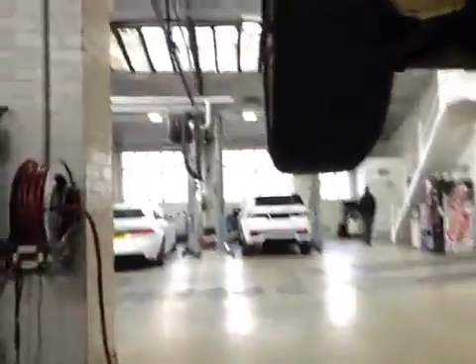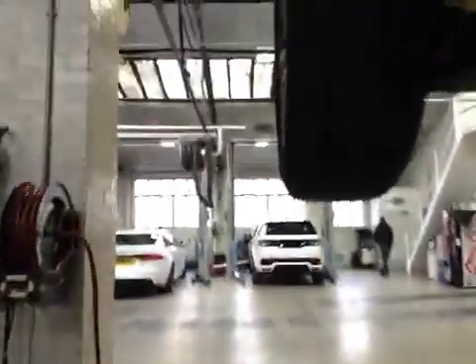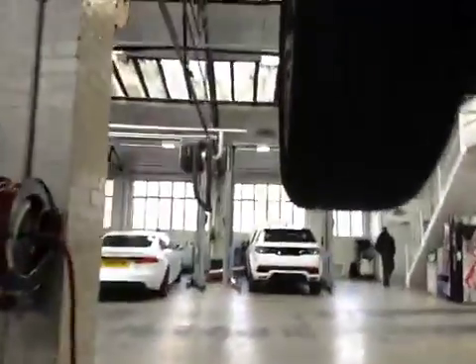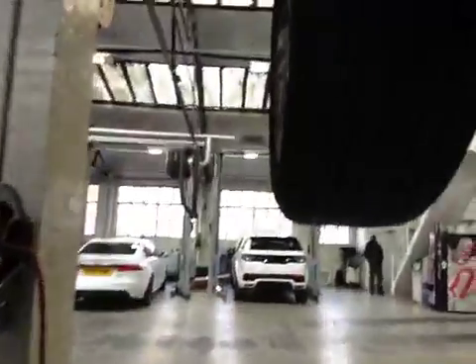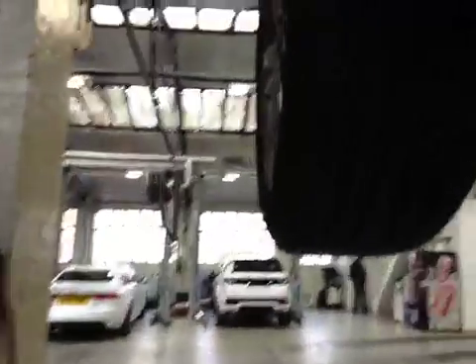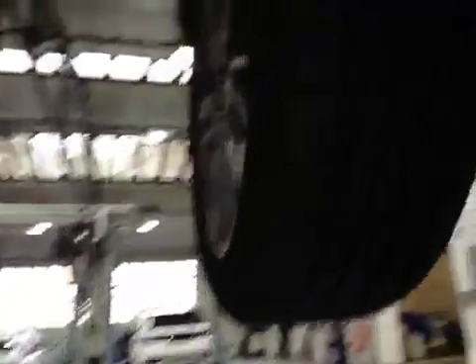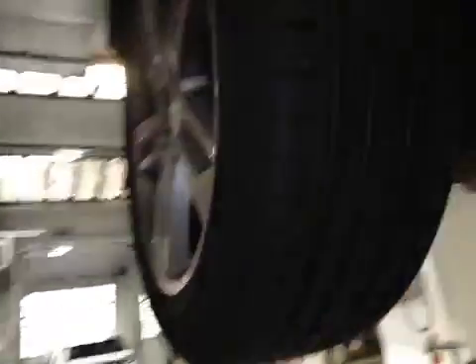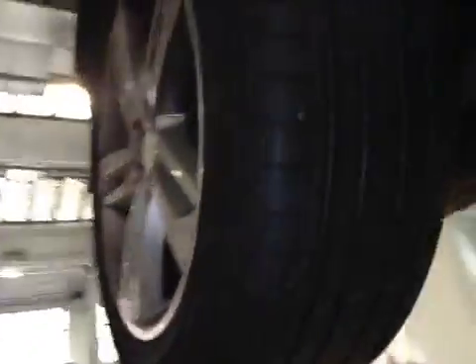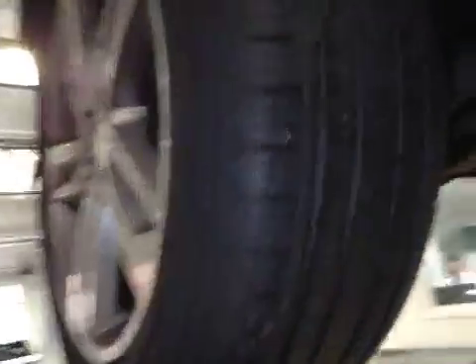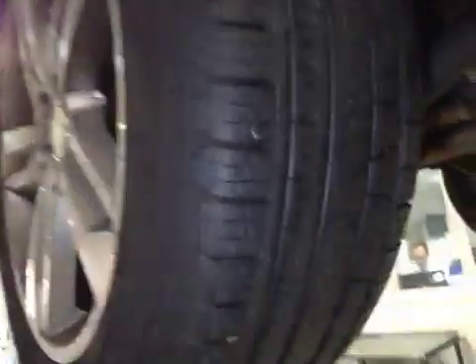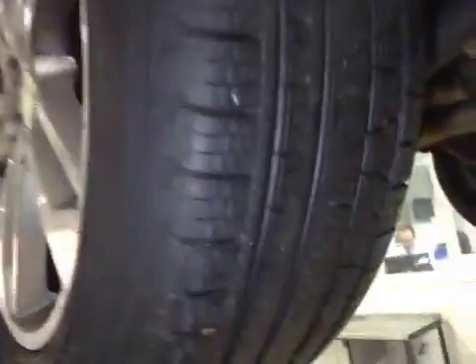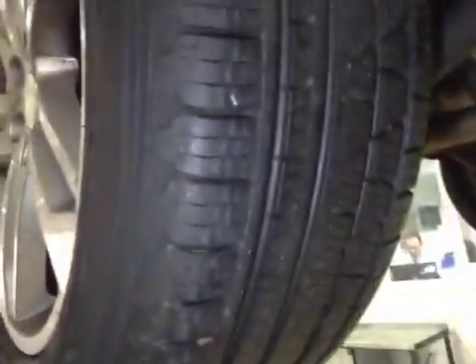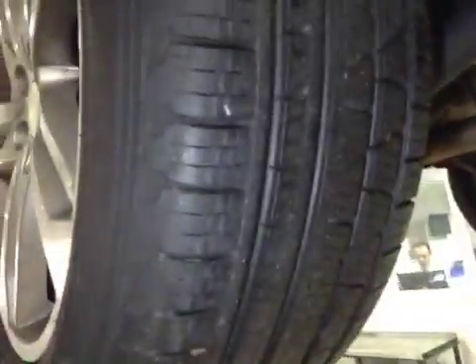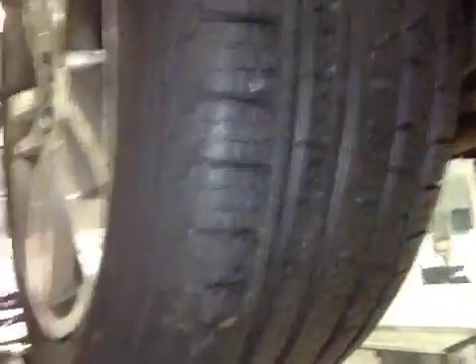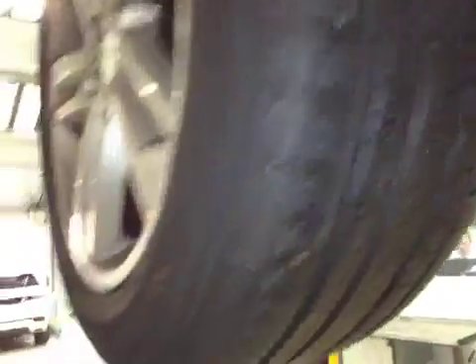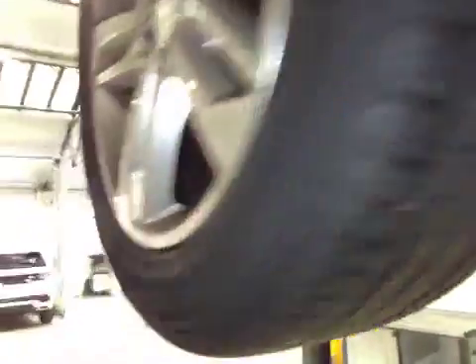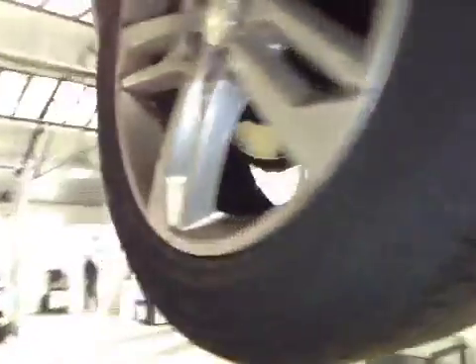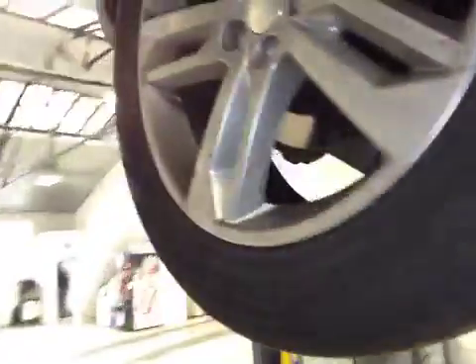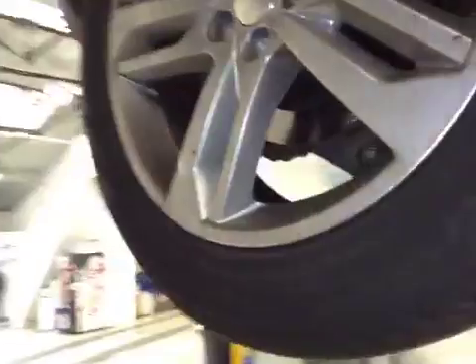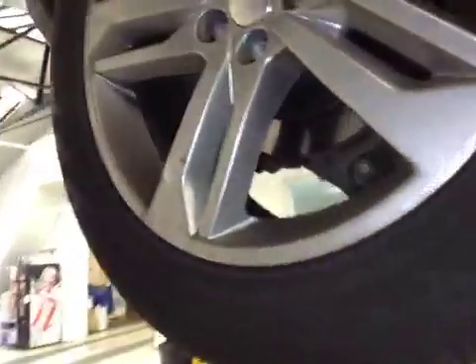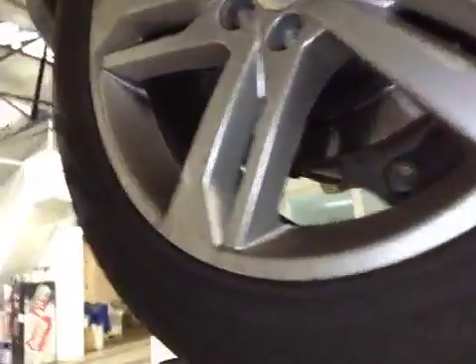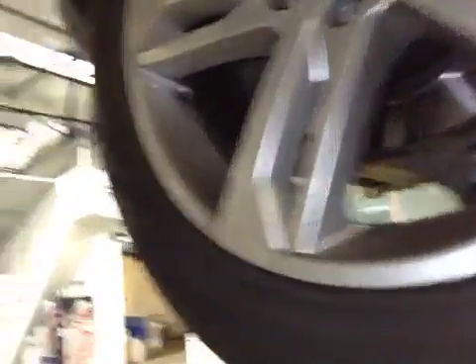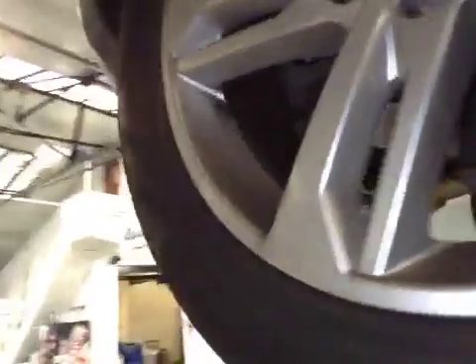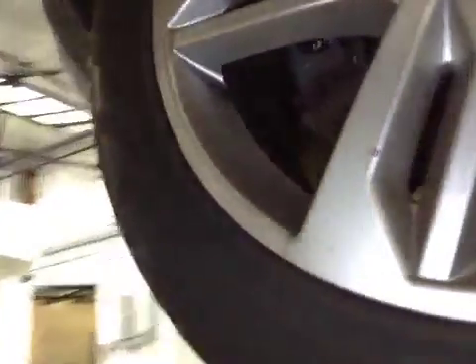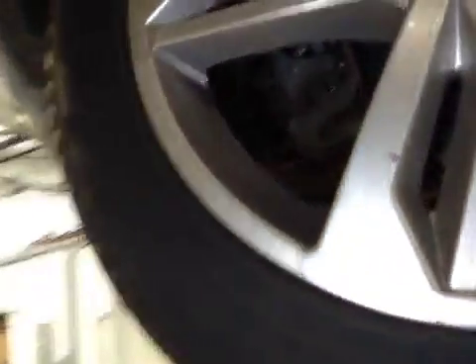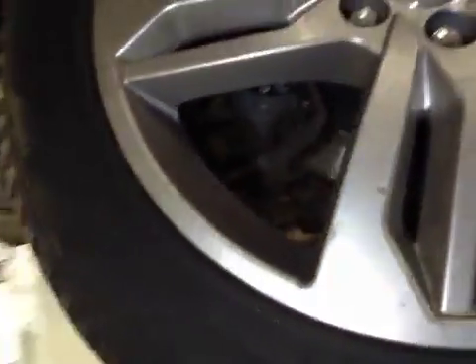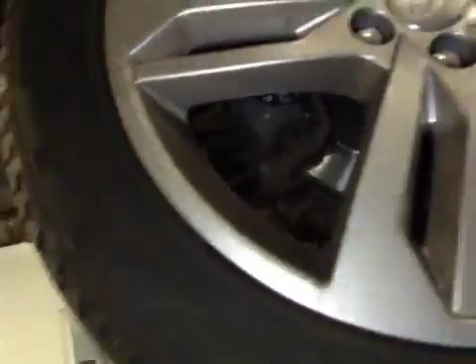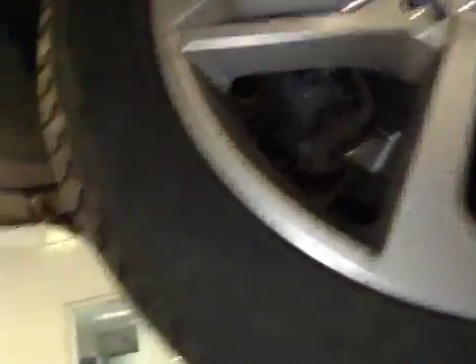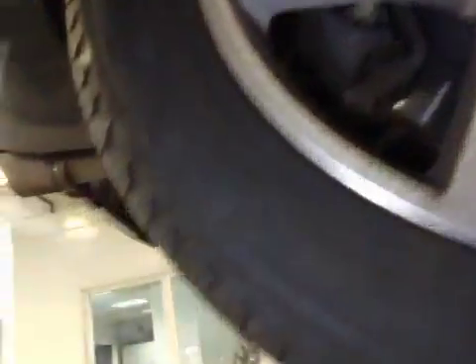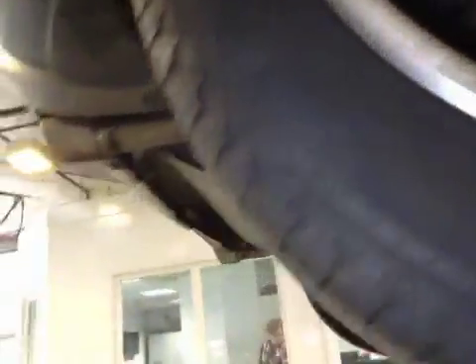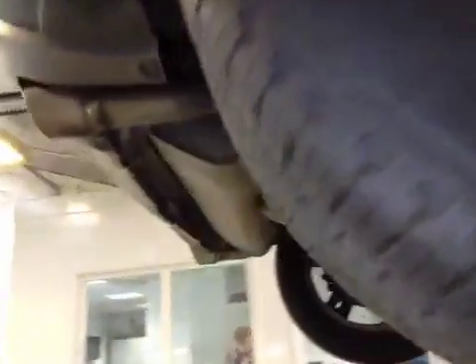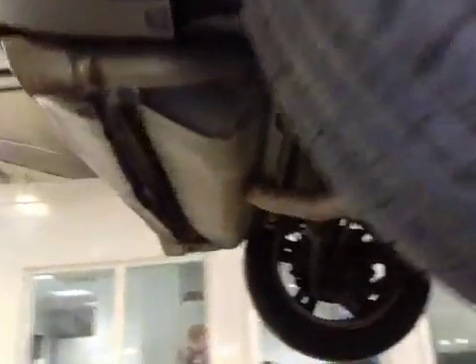Offside rear tyre, tread and sidewalls are both good. Offside rear brake disc is good. Offside rear brake pads now marked in amber.